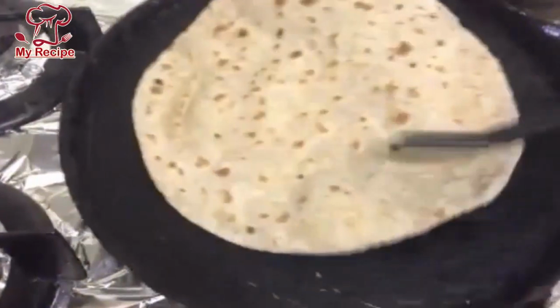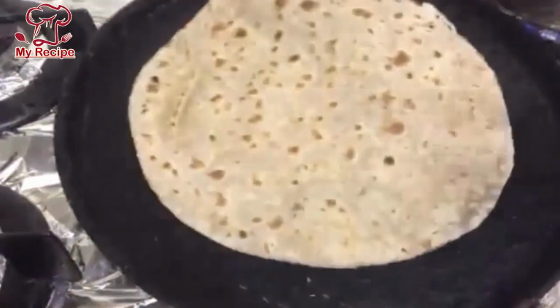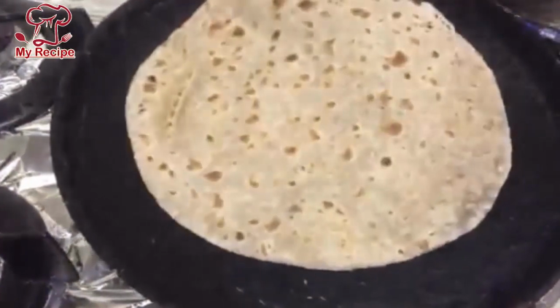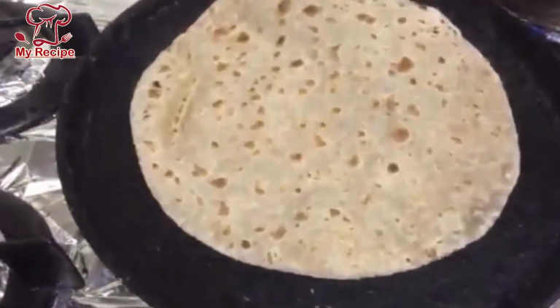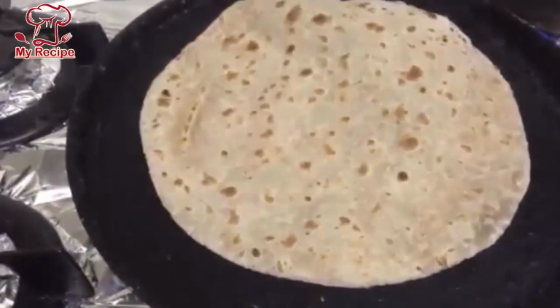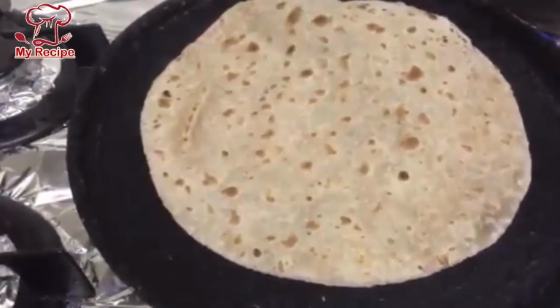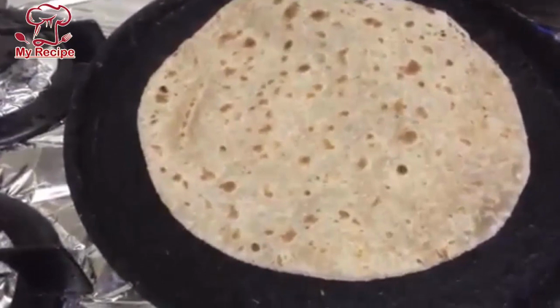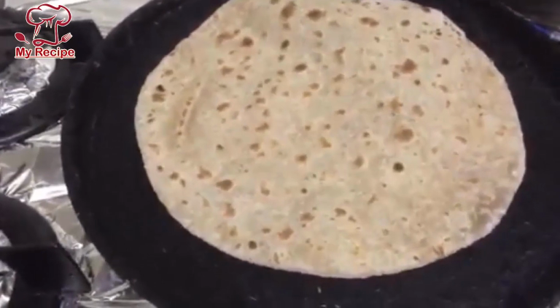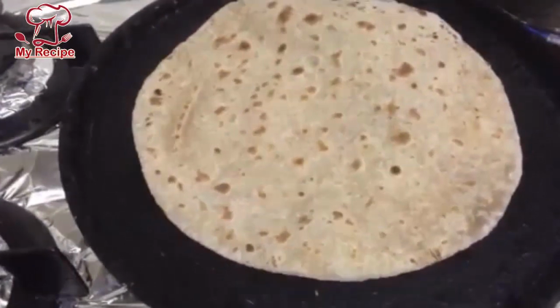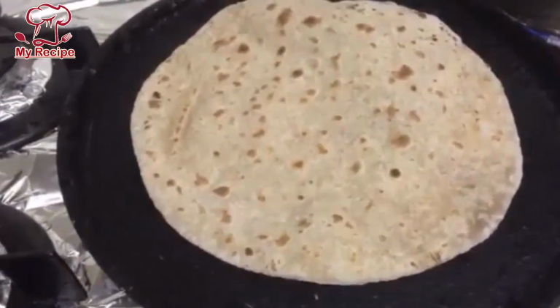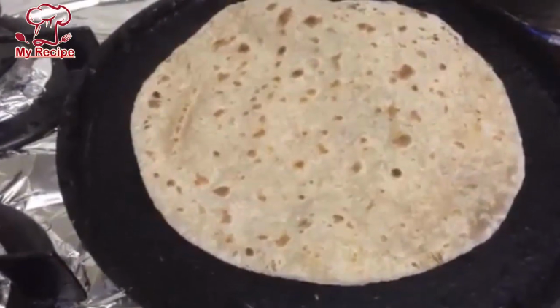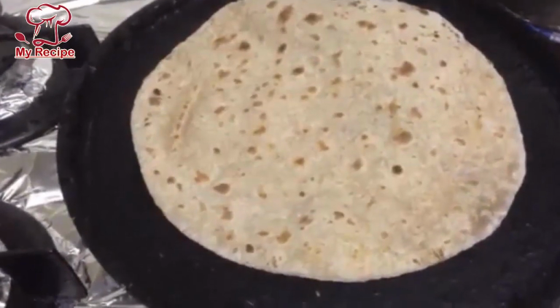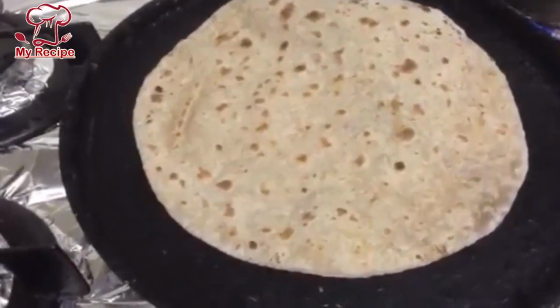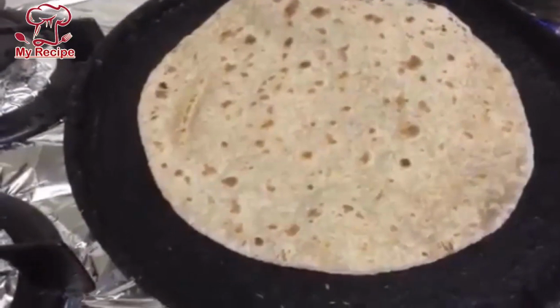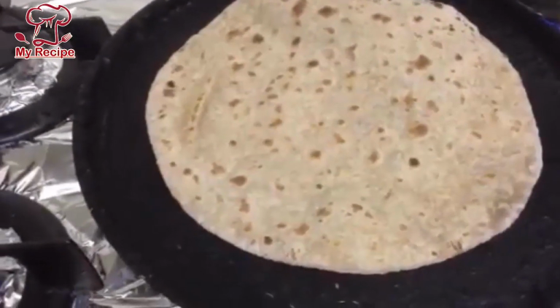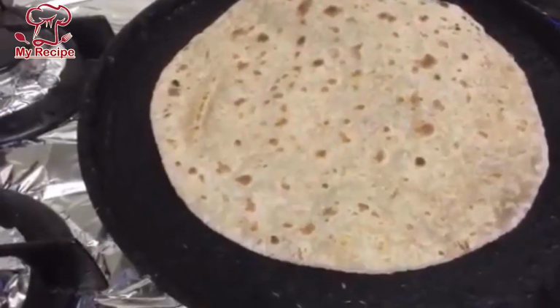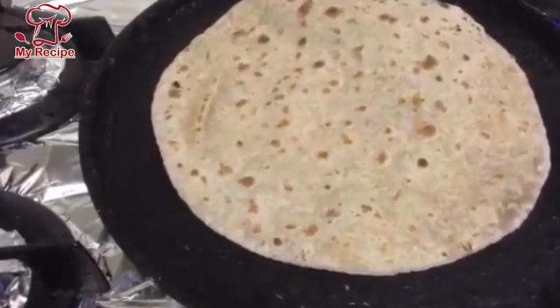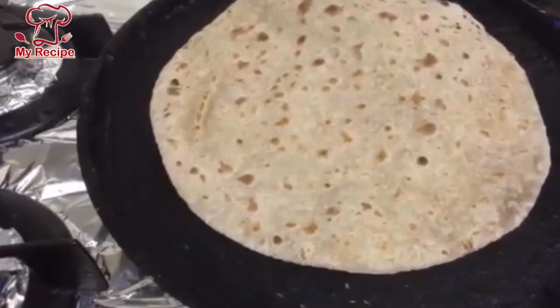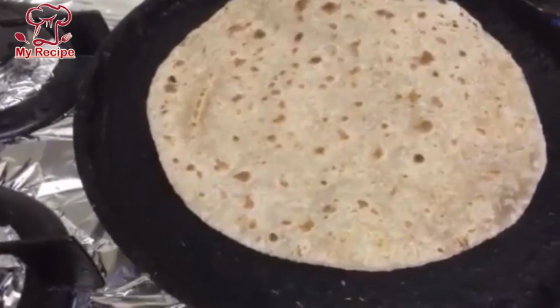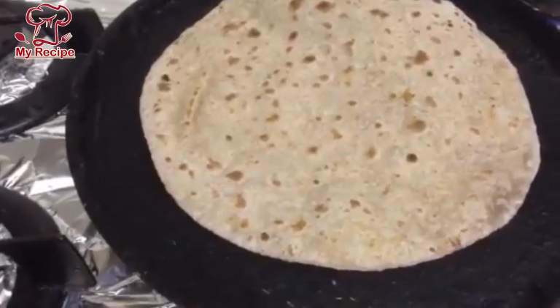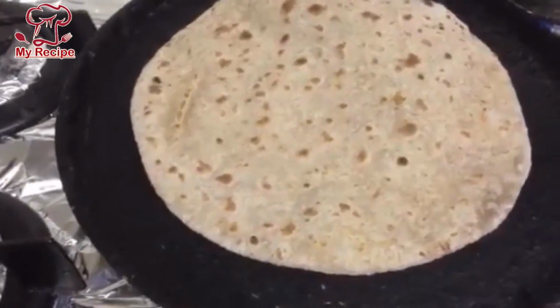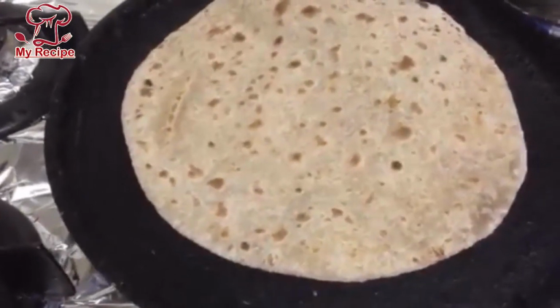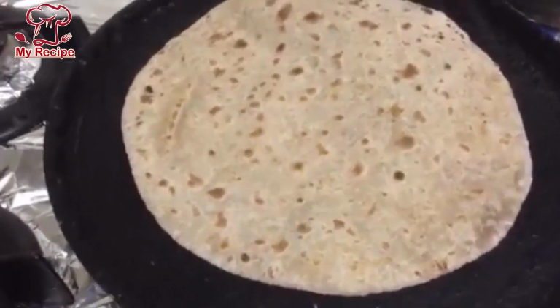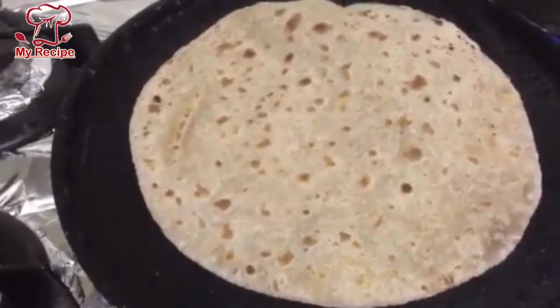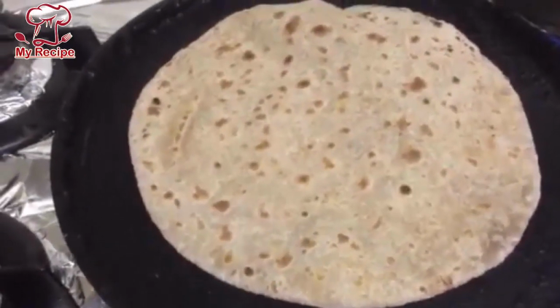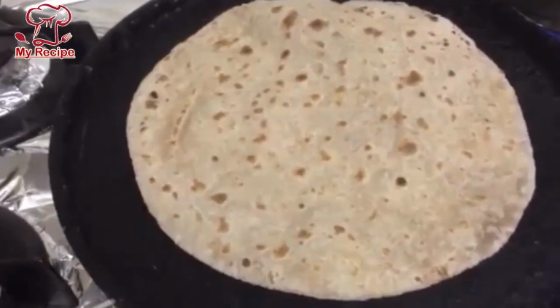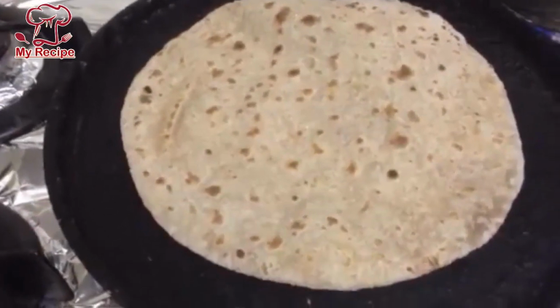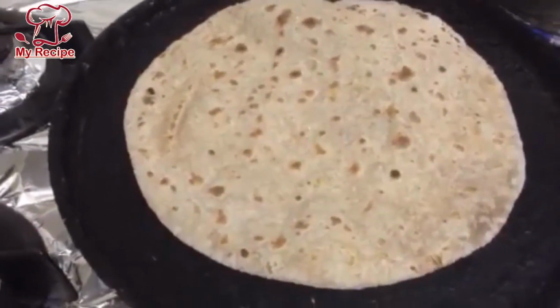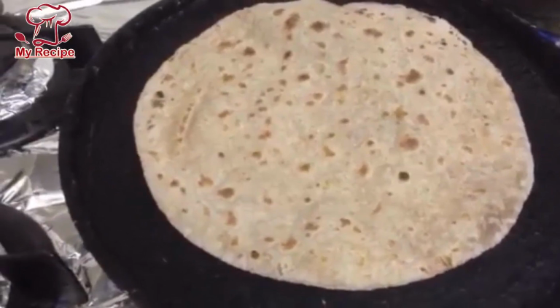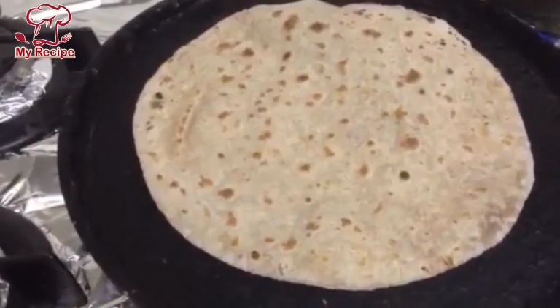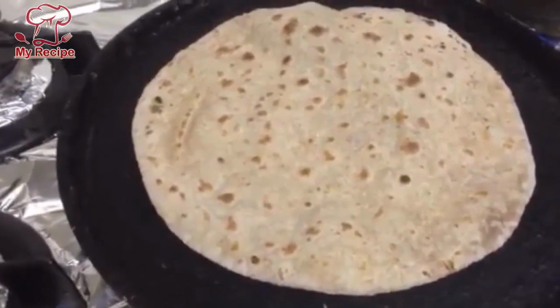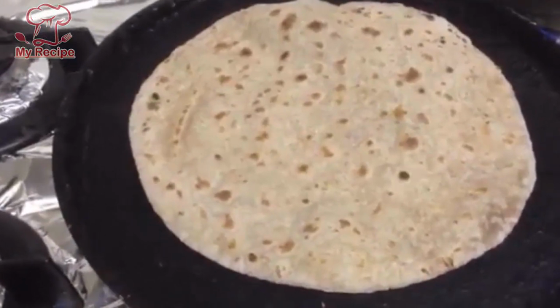I hope that the viewers who told me that the roti will not be soft — Inshallah, next time we will make a roti soft.